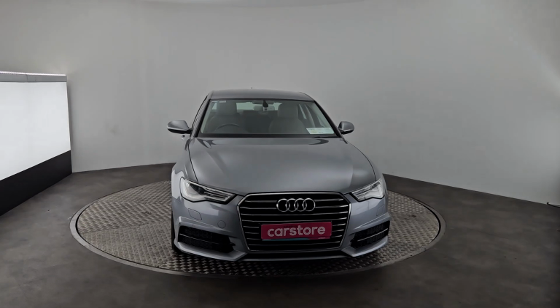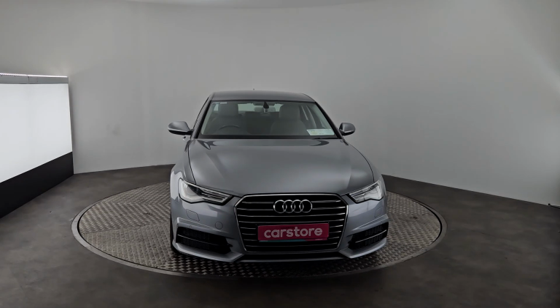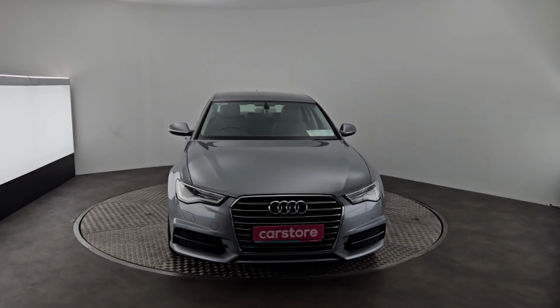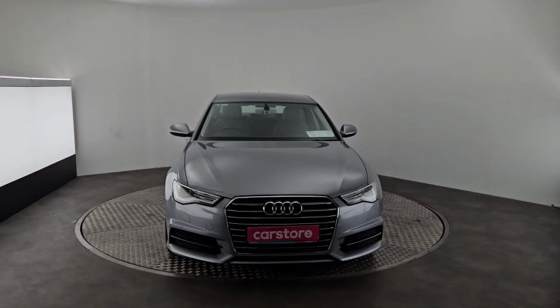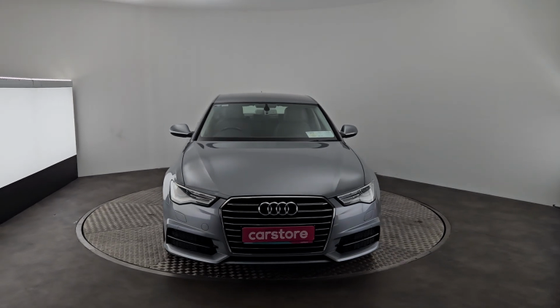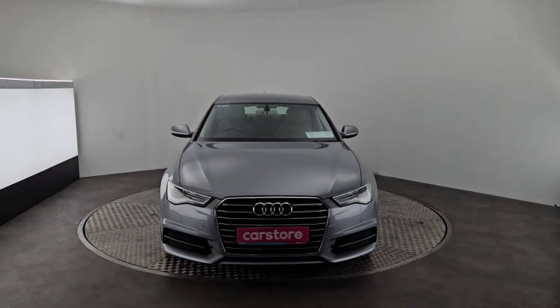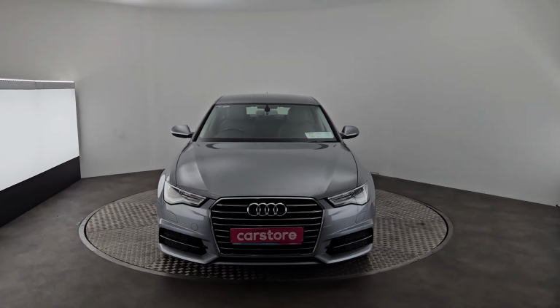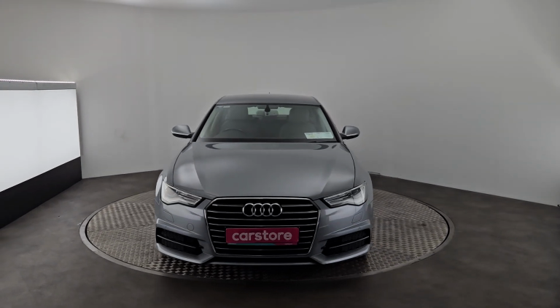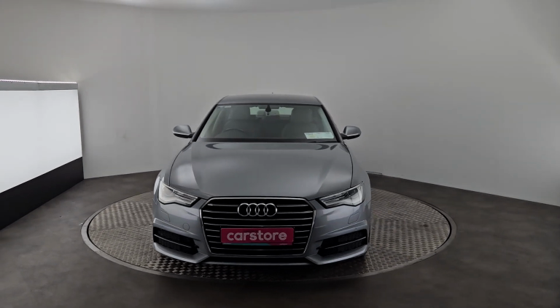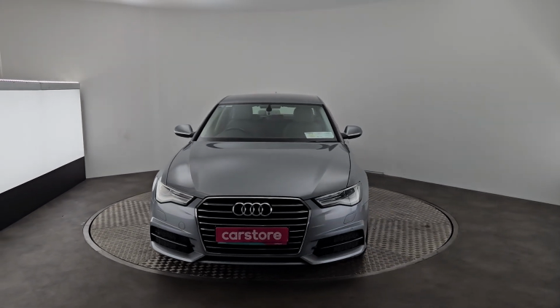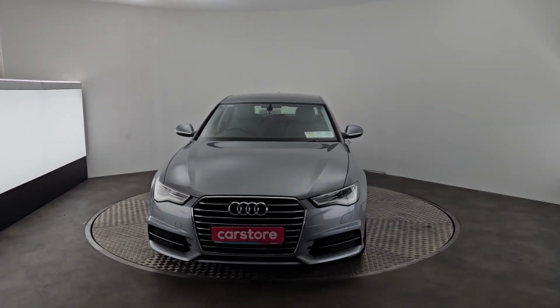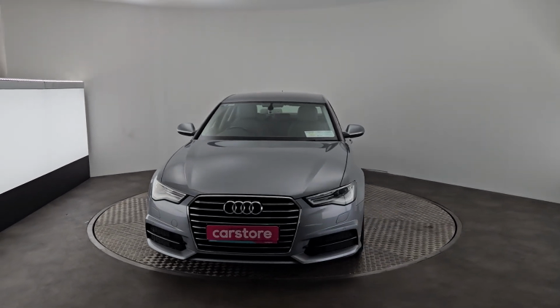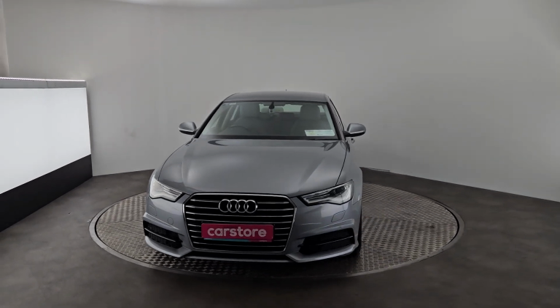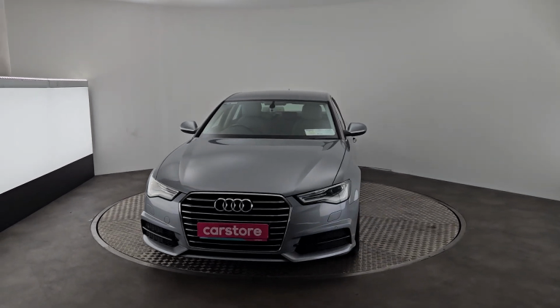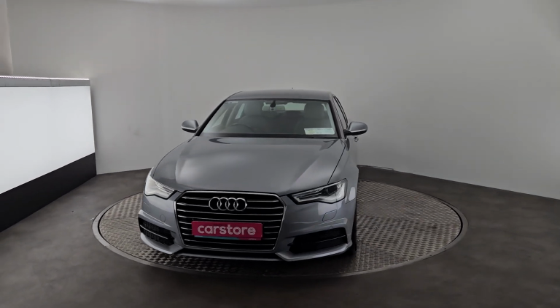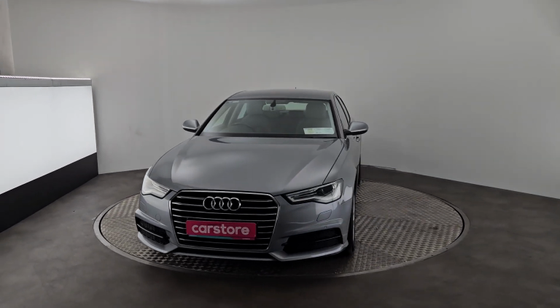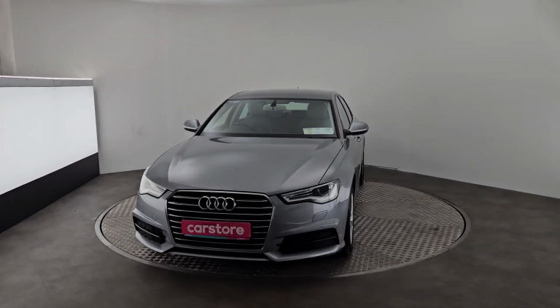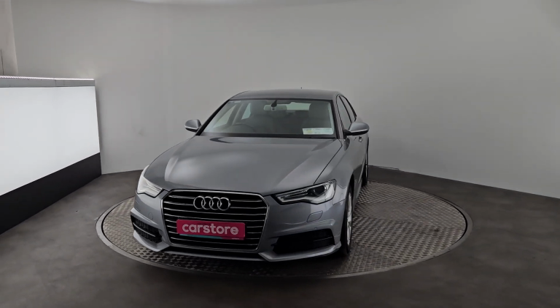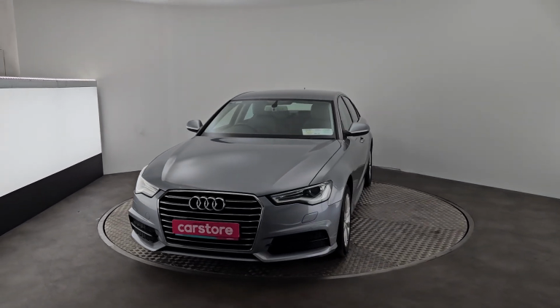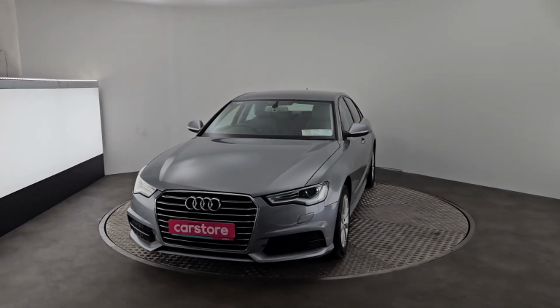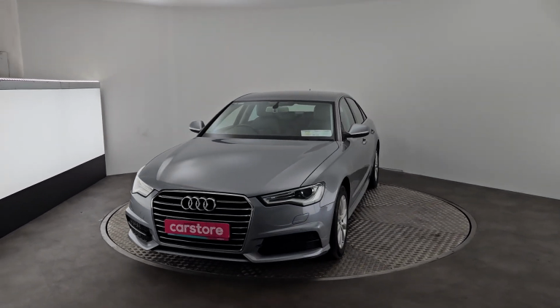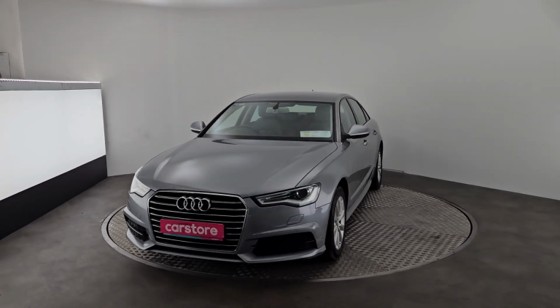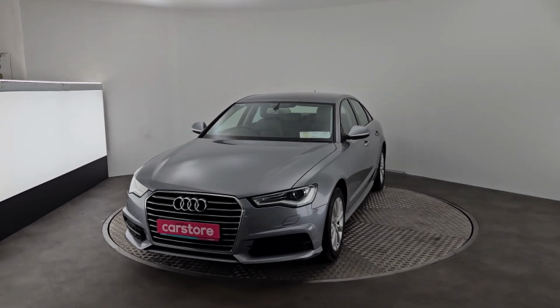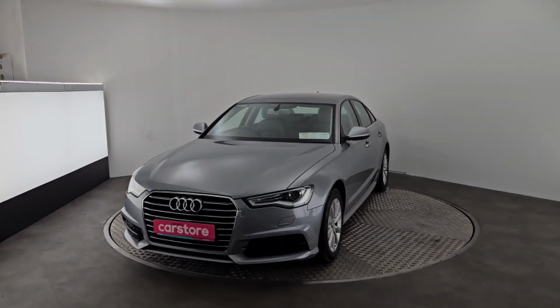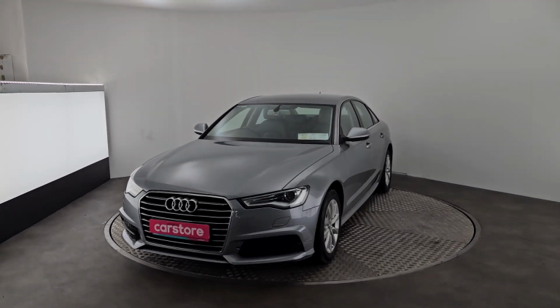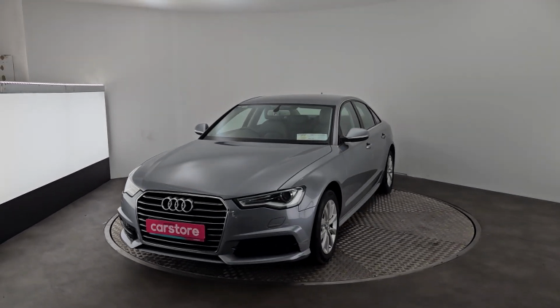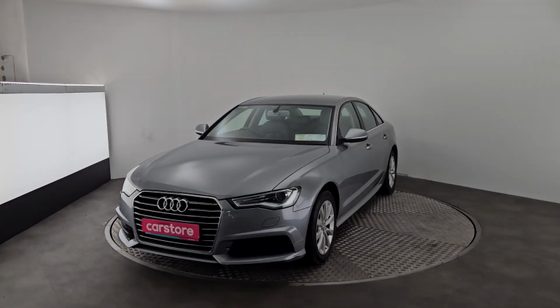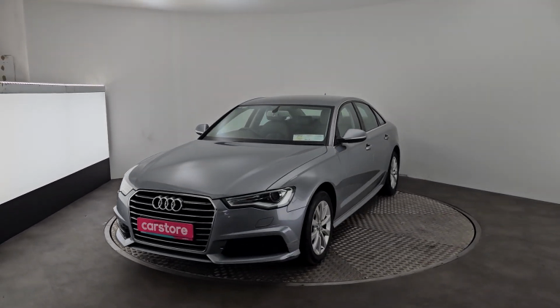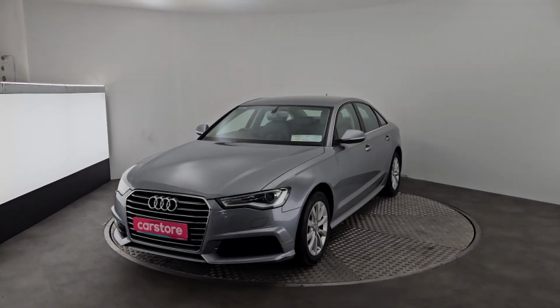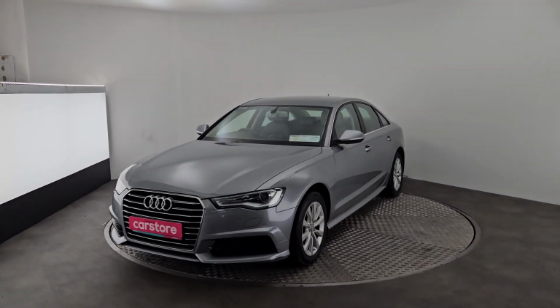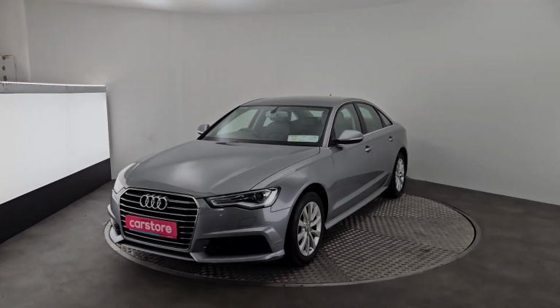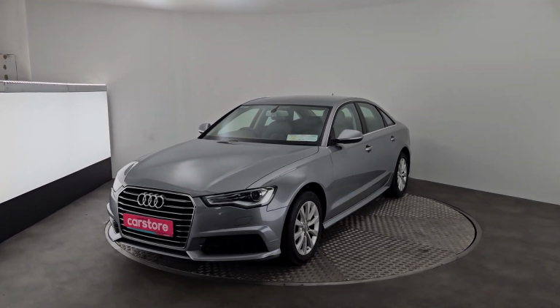Hello, it's Edmund from Kiri's Car Store in Cork. Today we have a lovely 2017 Audi A6 finished in grey.